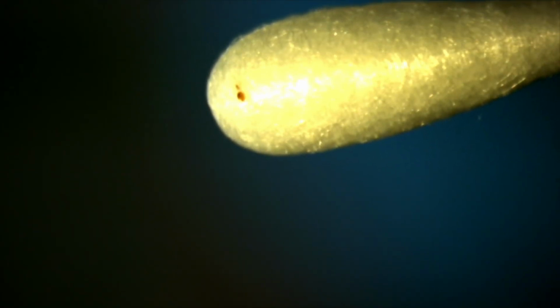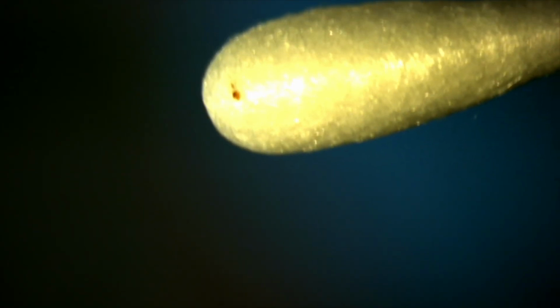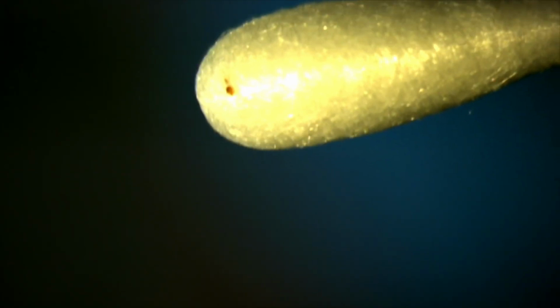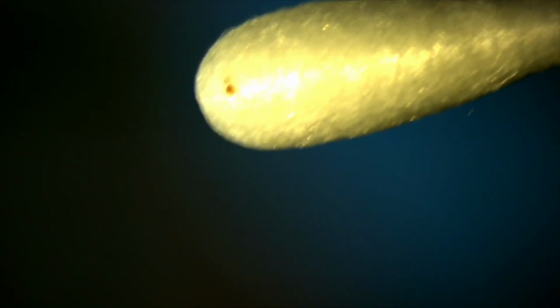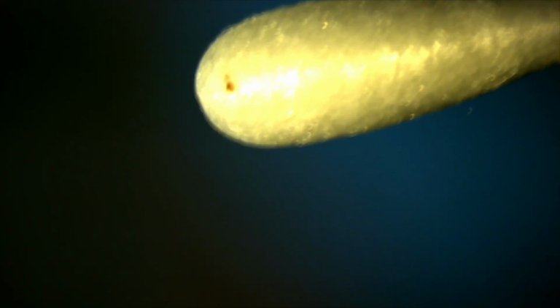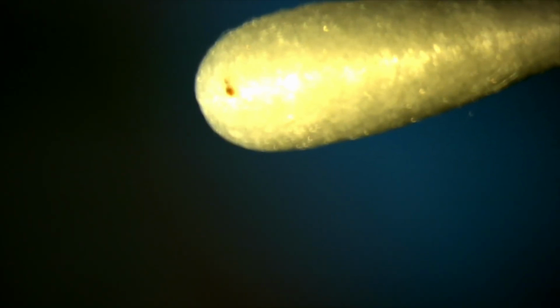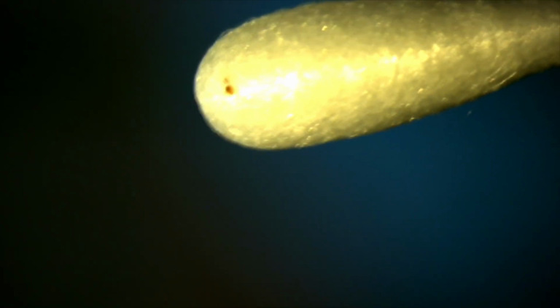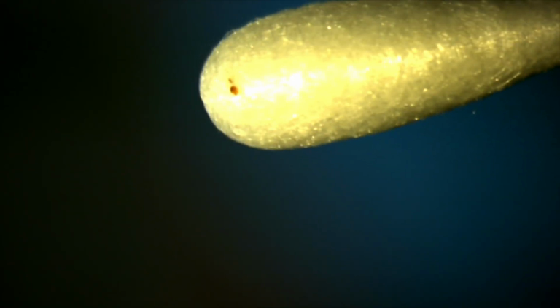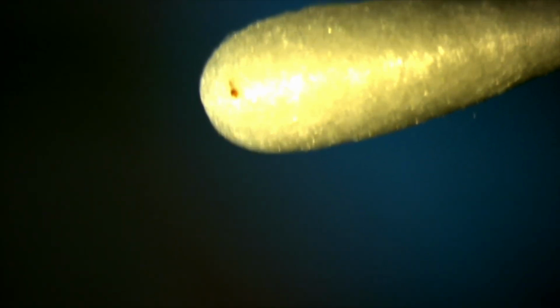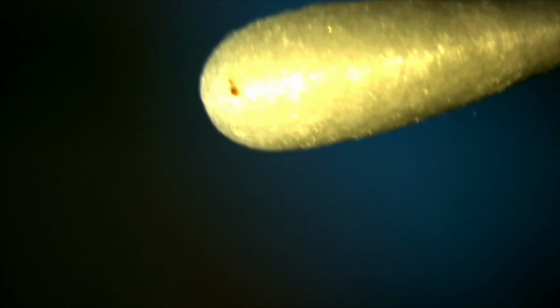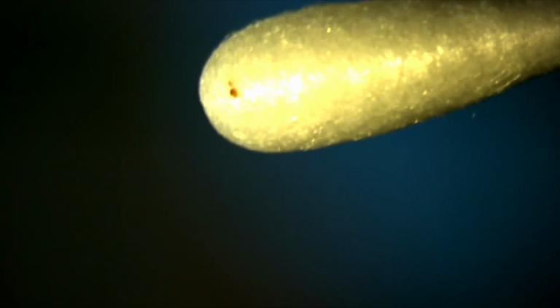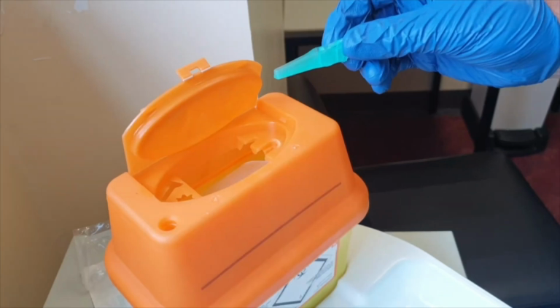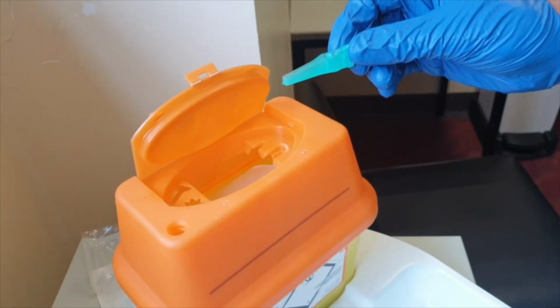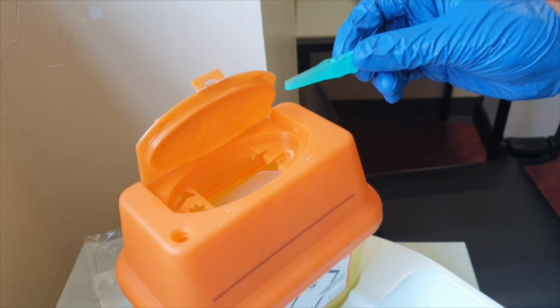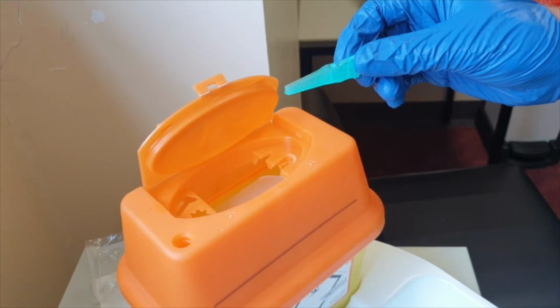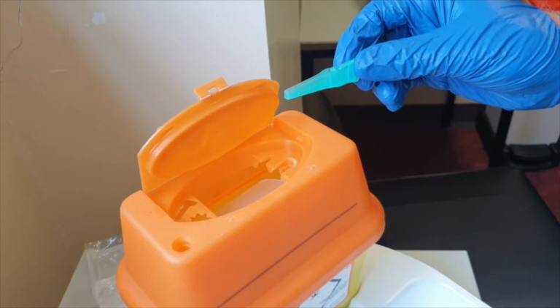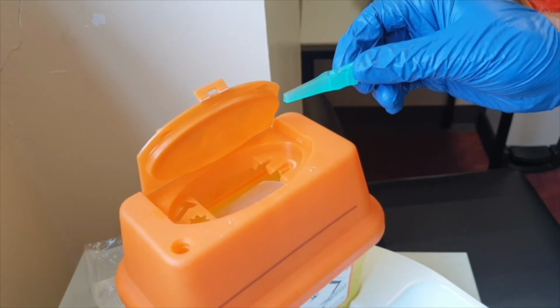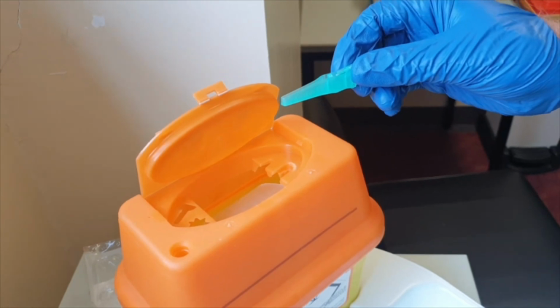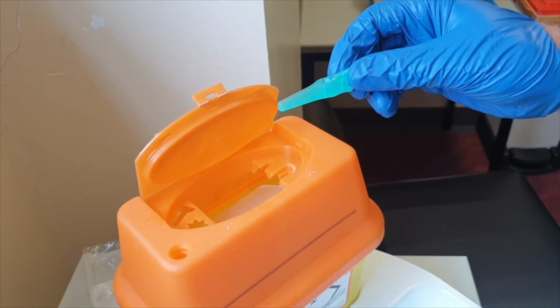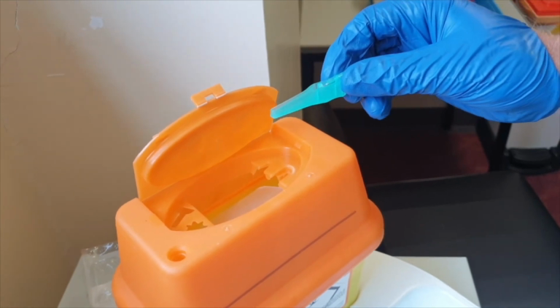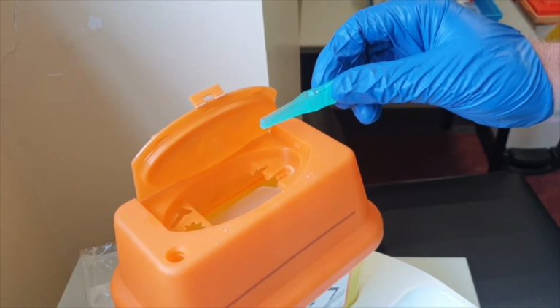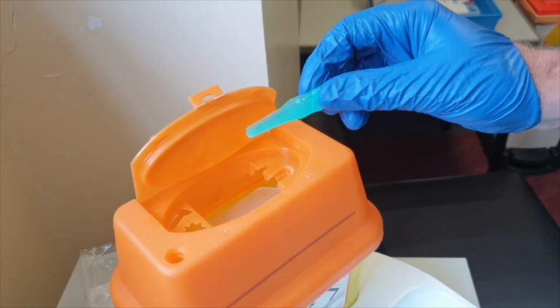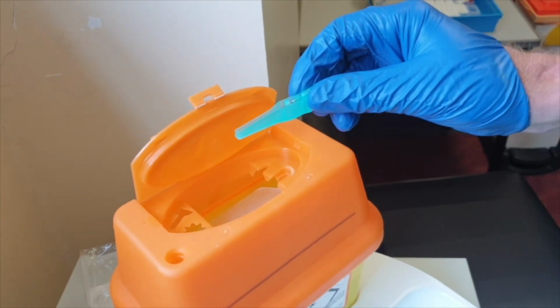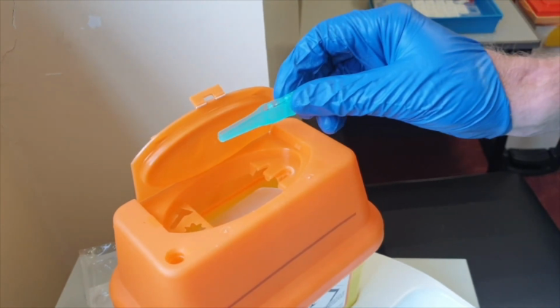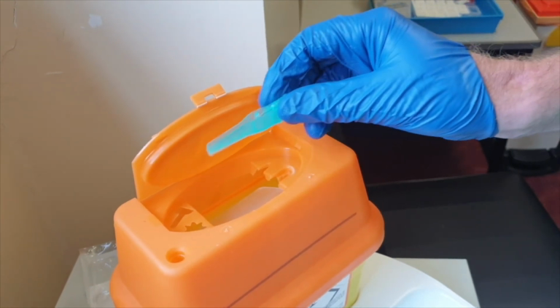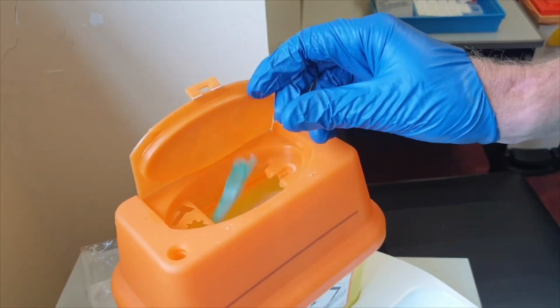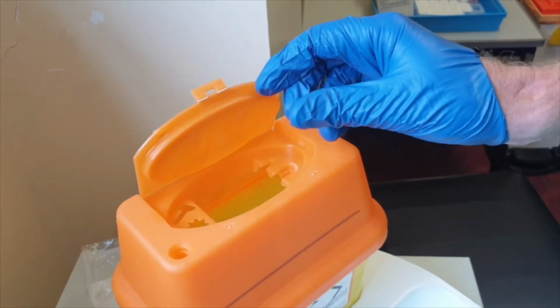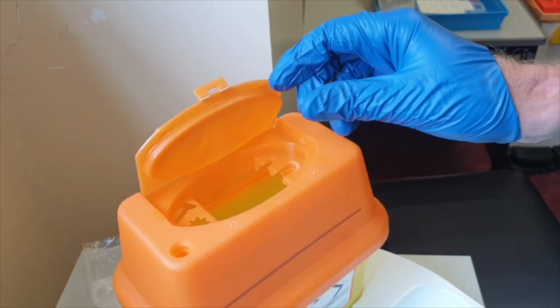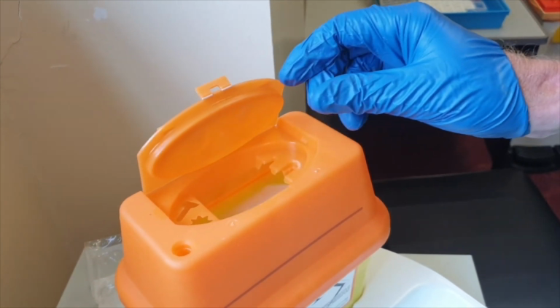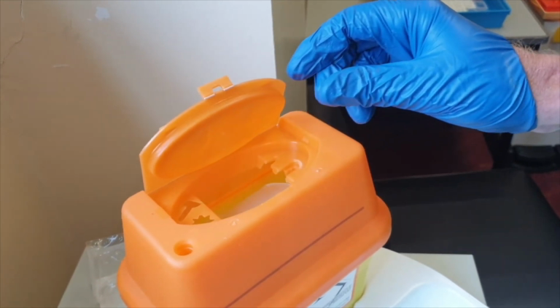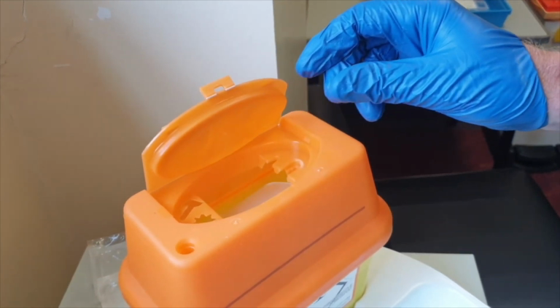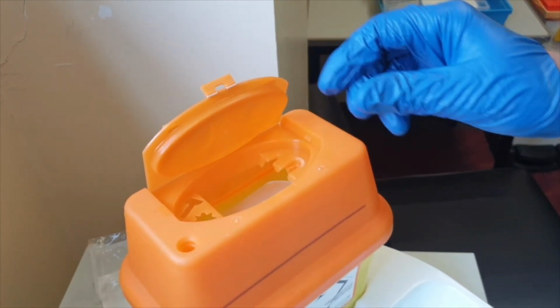Show the foreign body to the patient to reassure them that it has been removed, and dispose of all sharps.